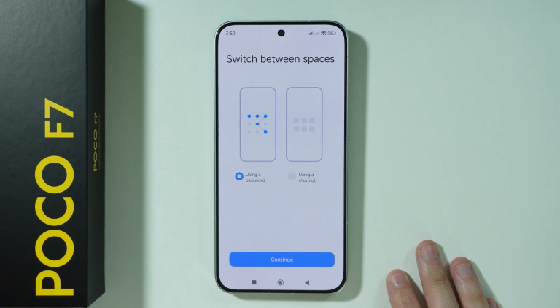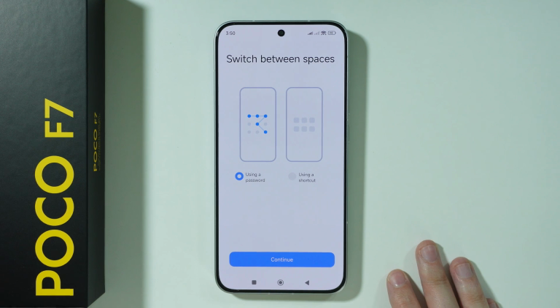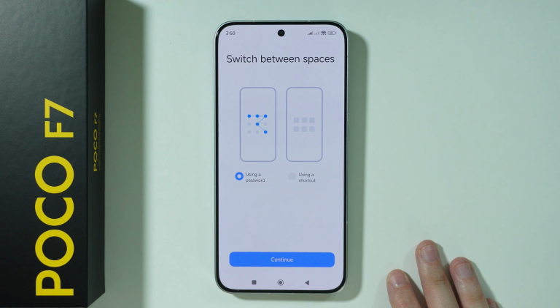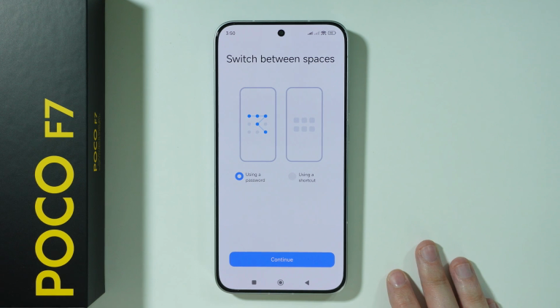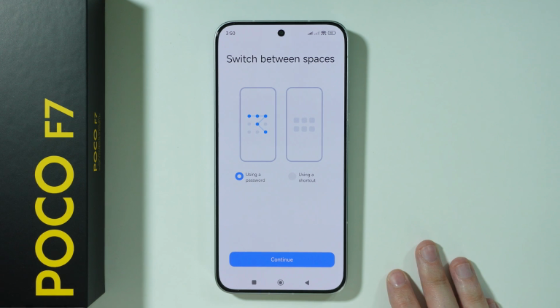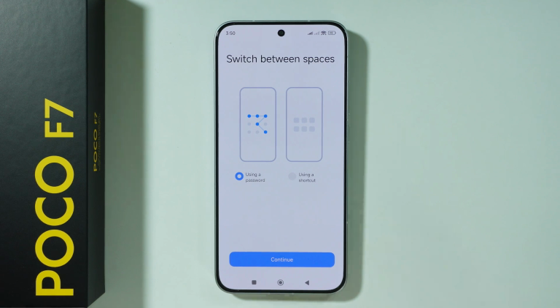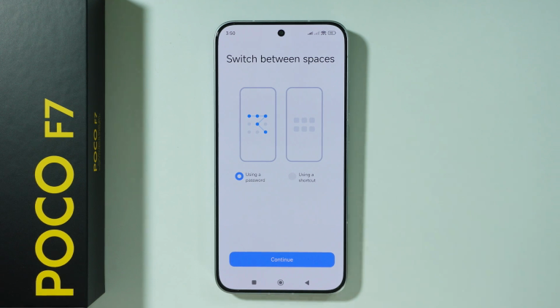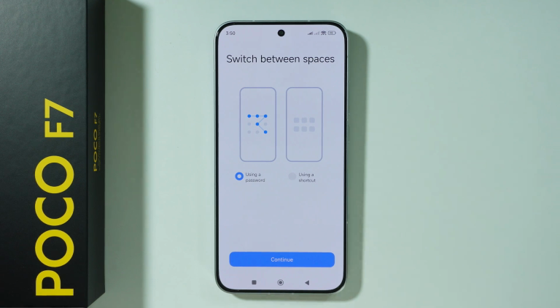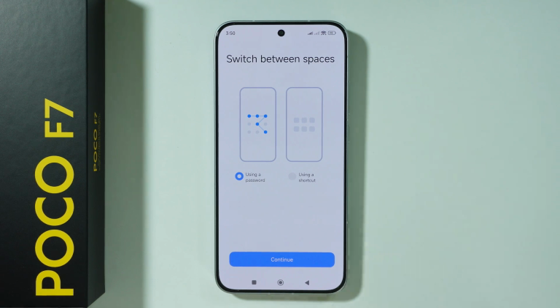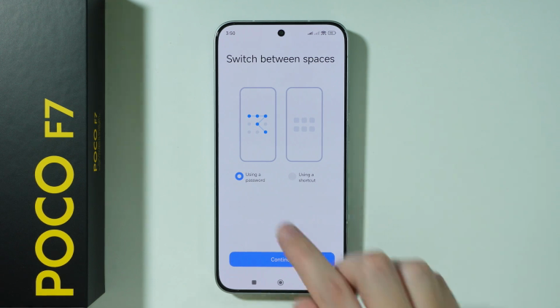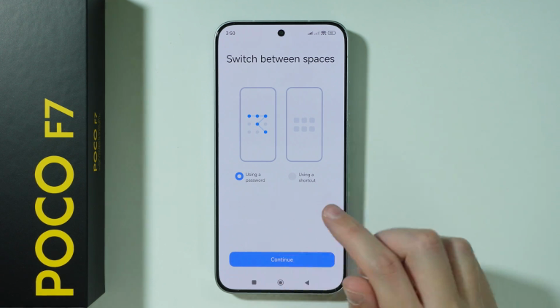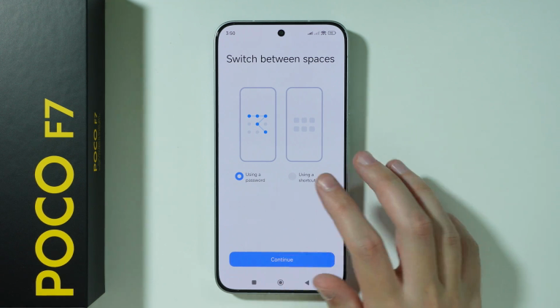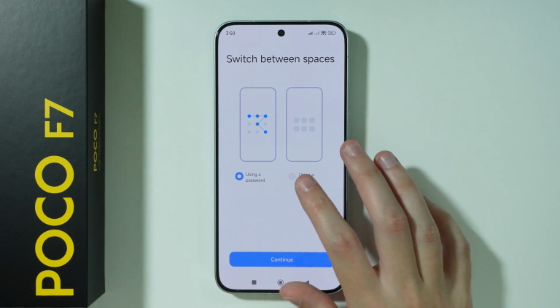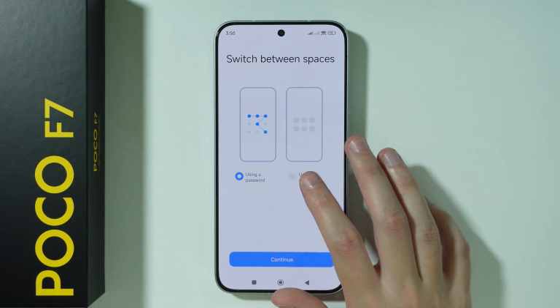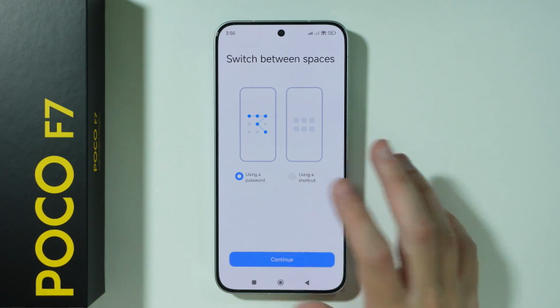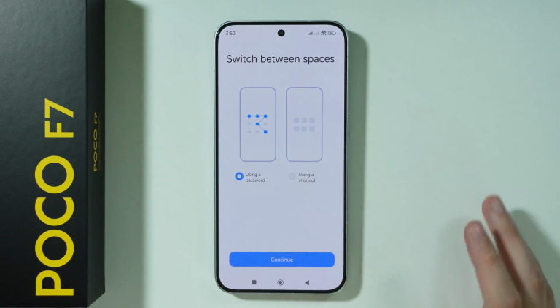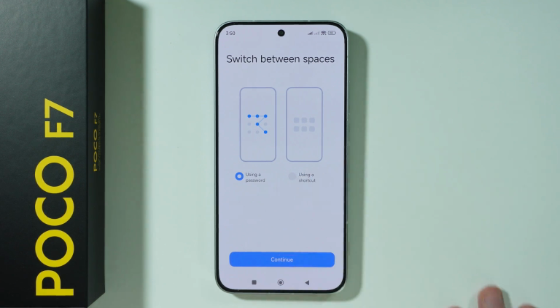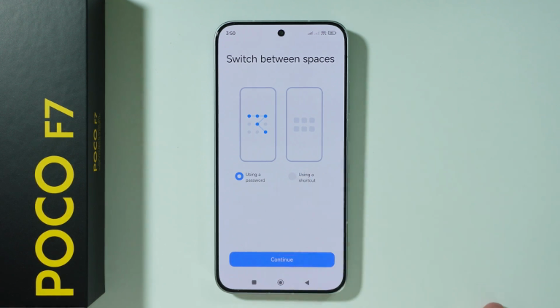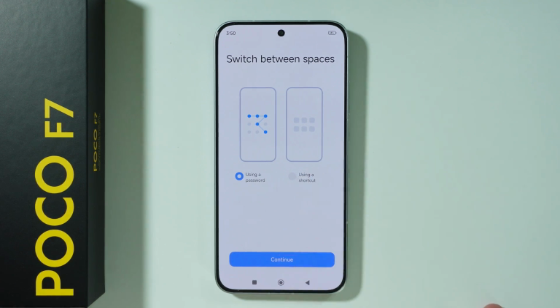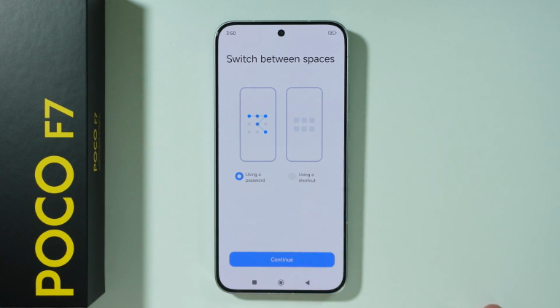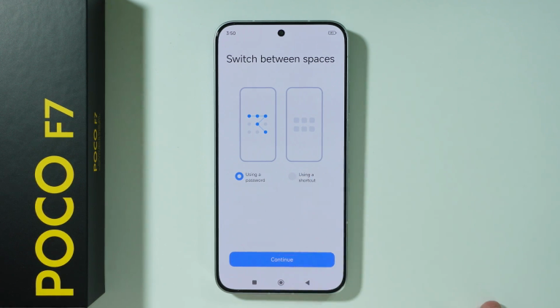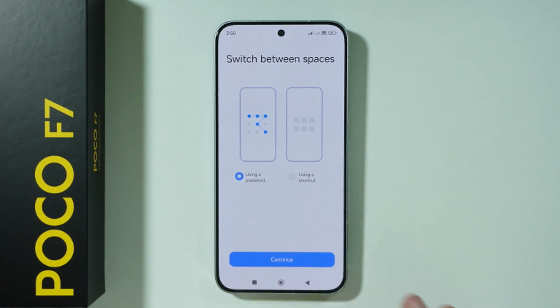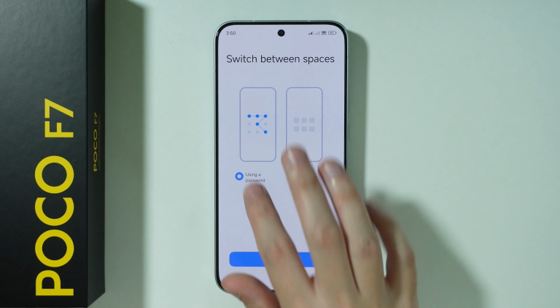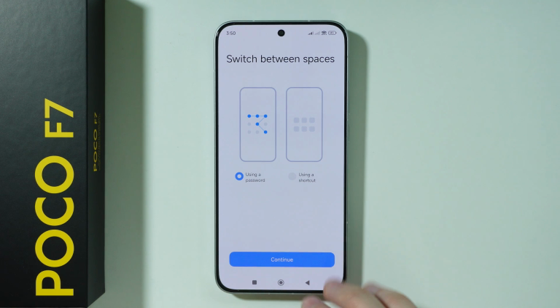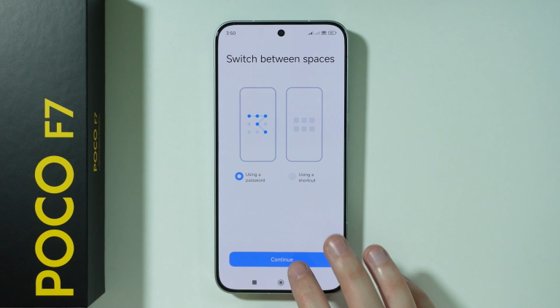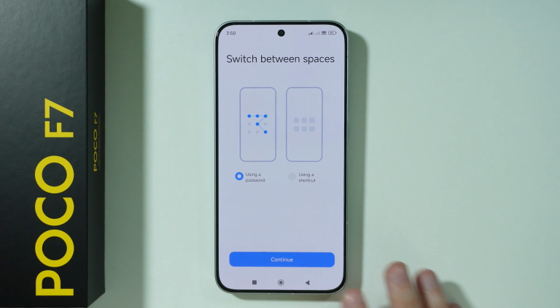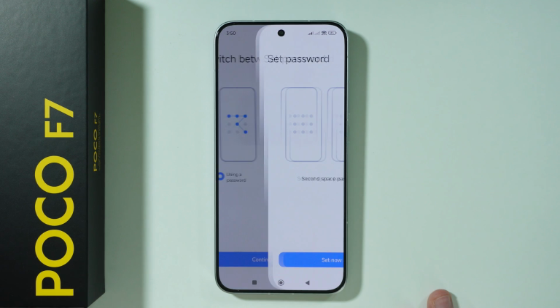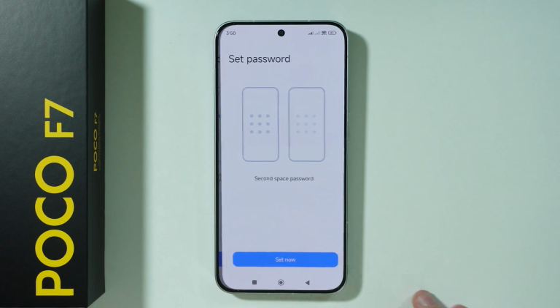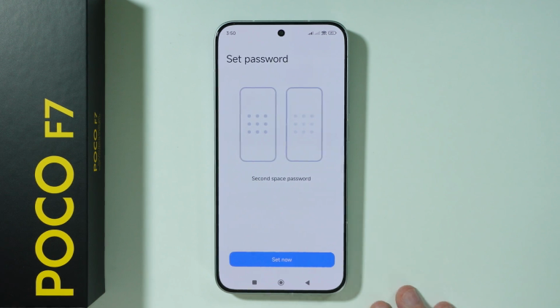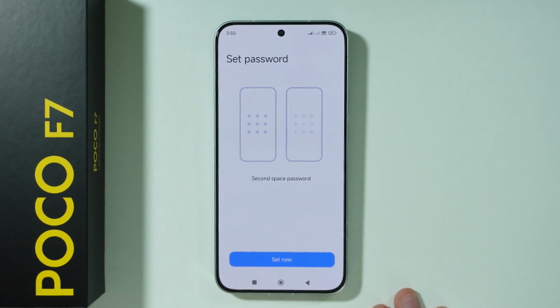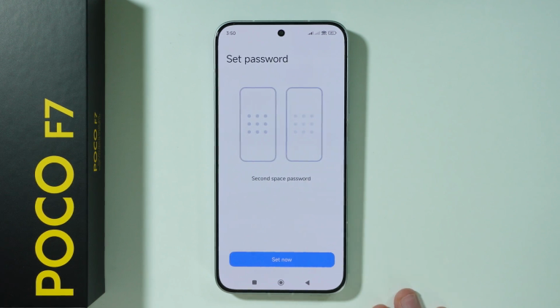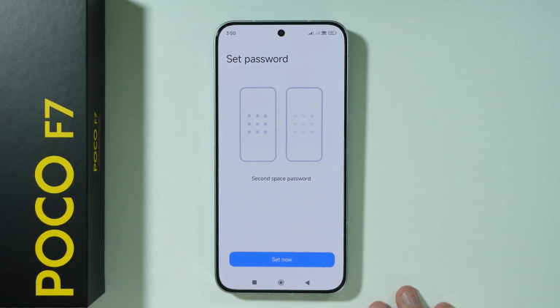We can switch between spaces by using a different password or by using a shortcut. I'm going to stick with the password, so I'm going to press continue.